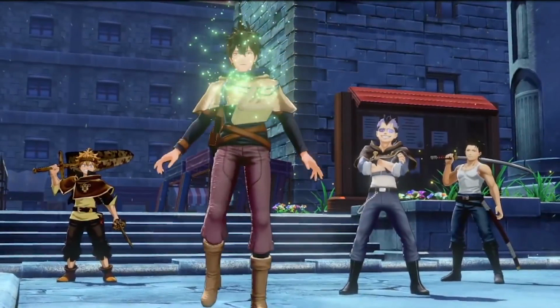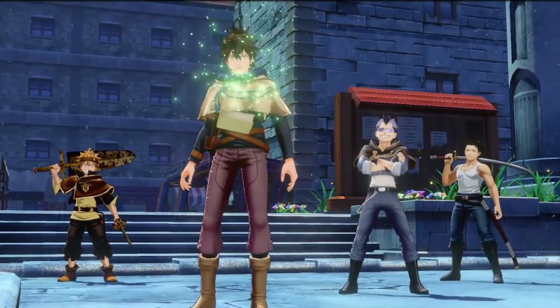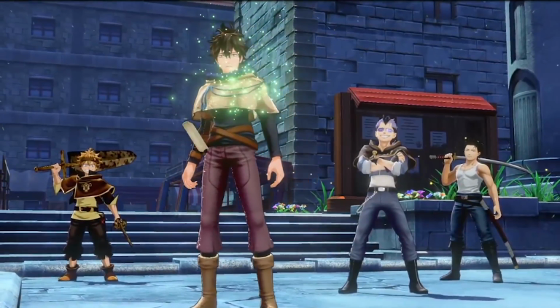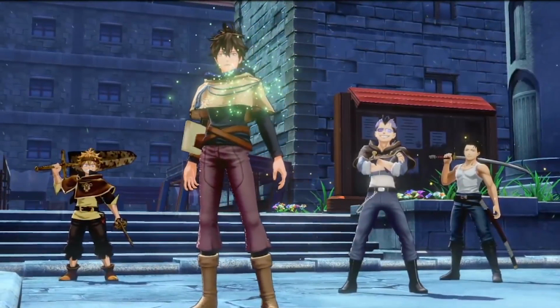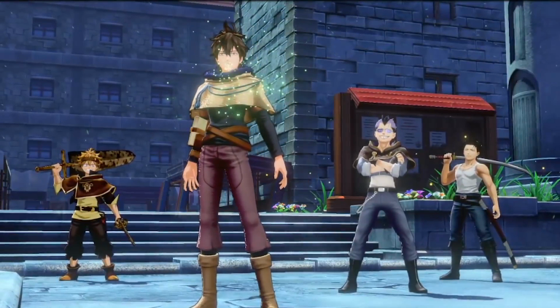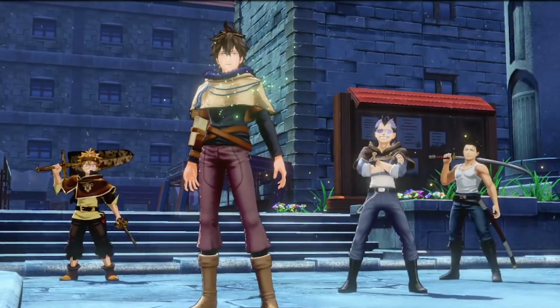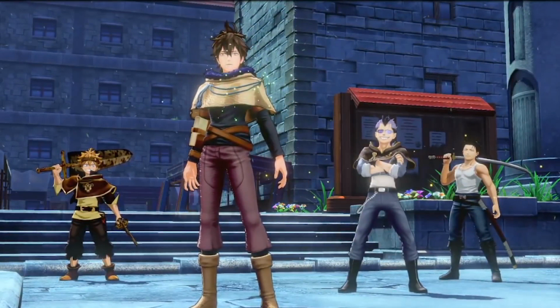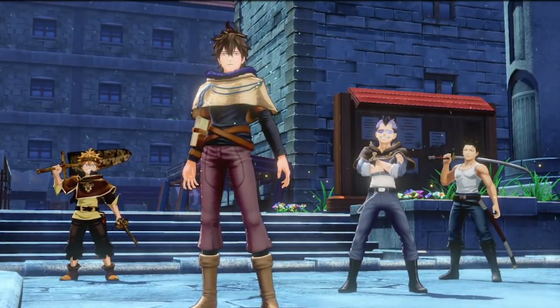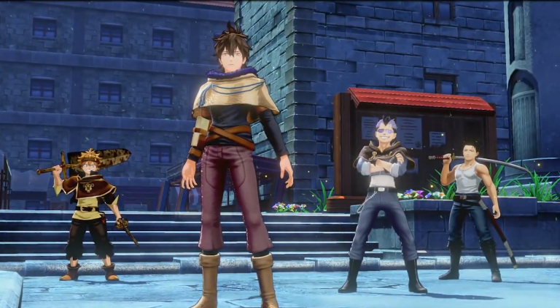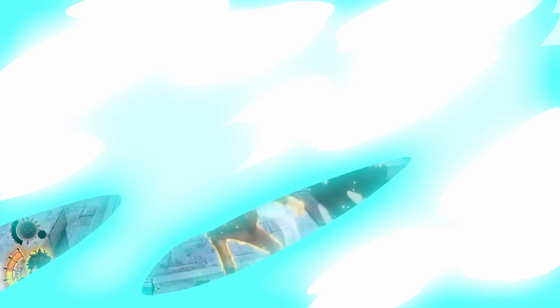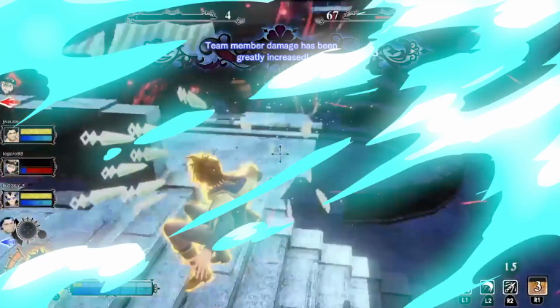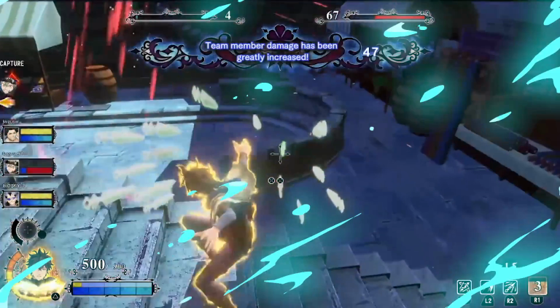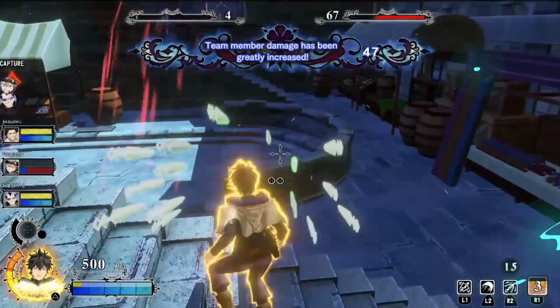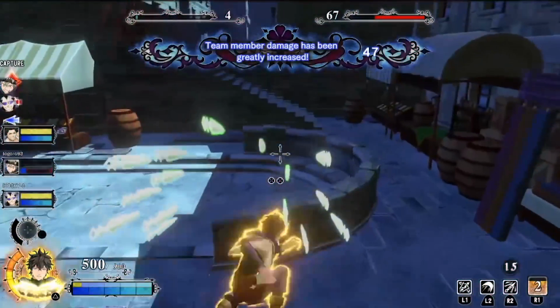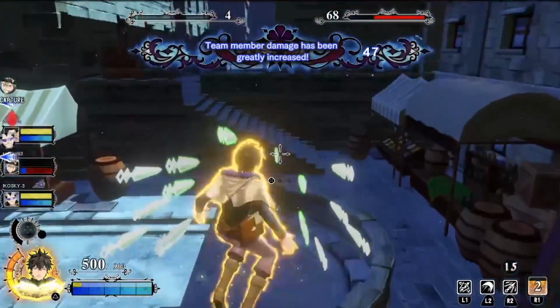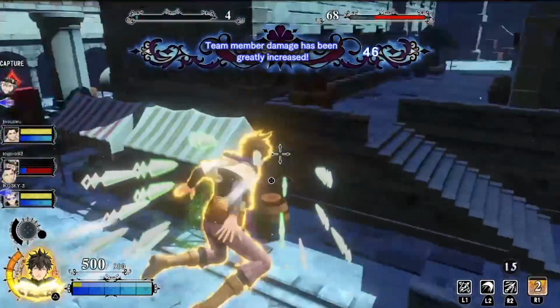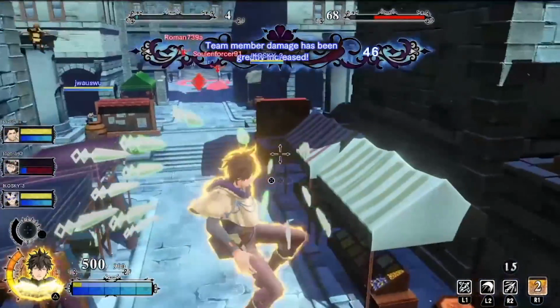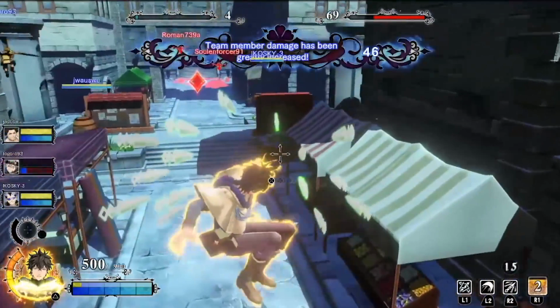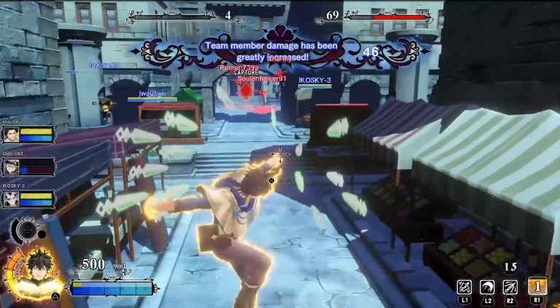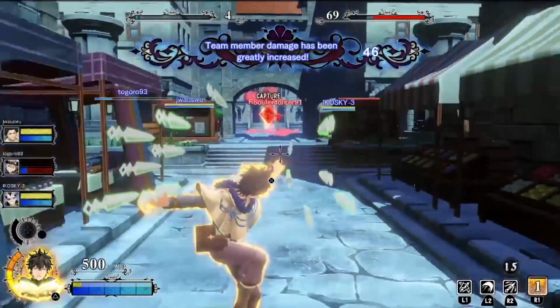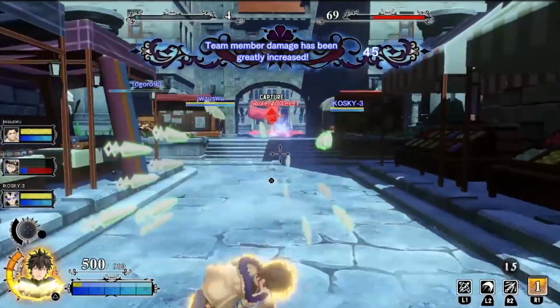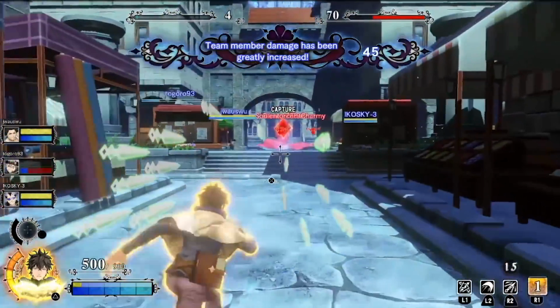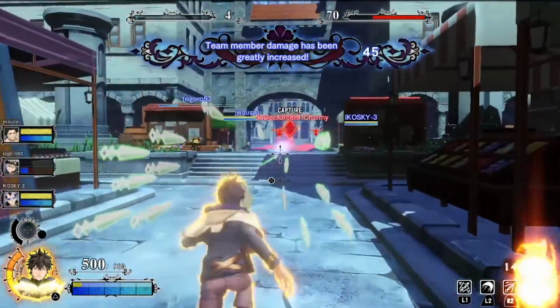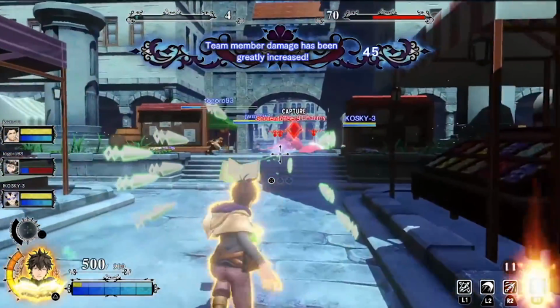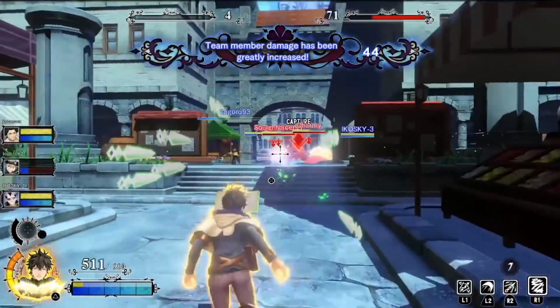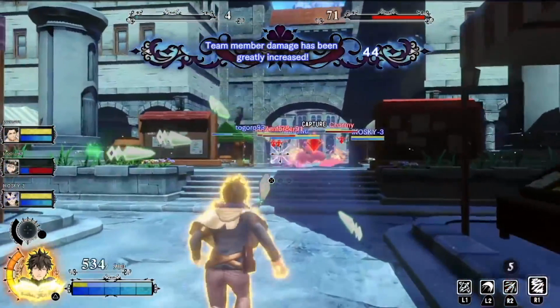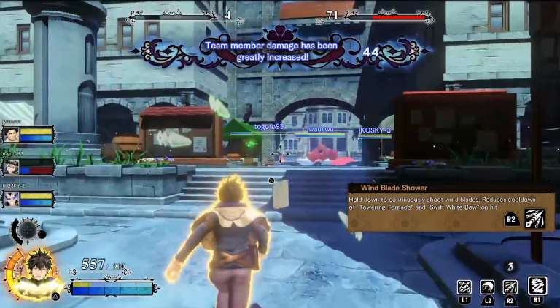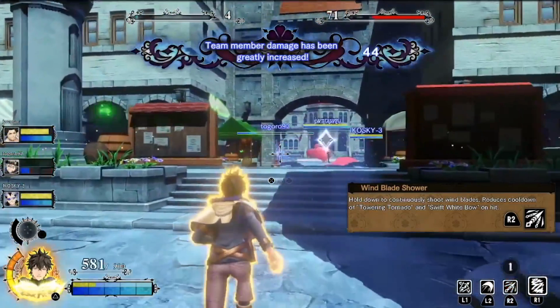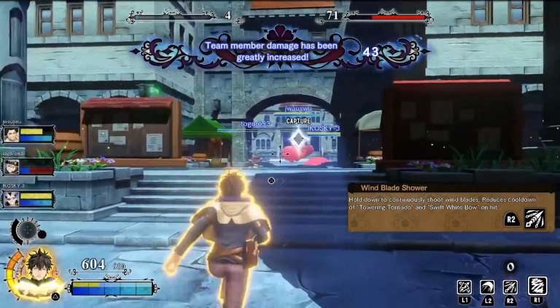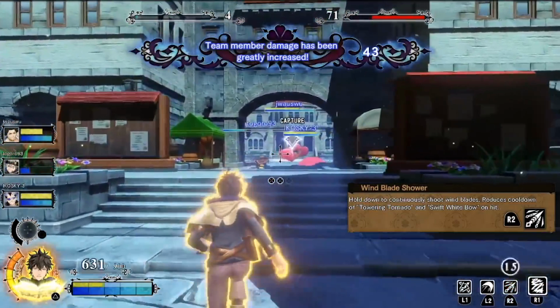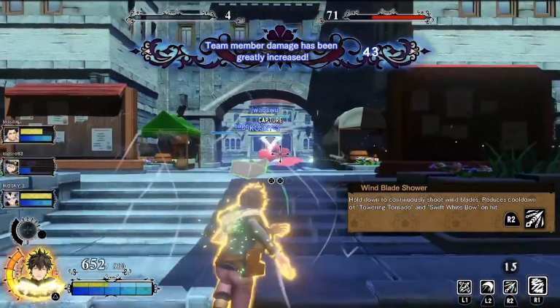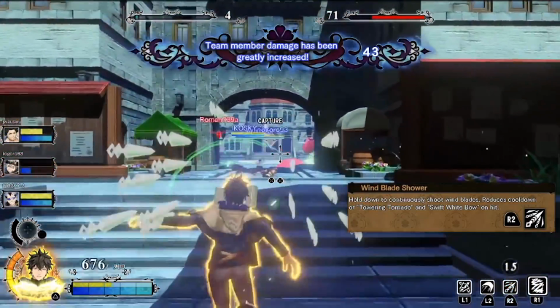Today we're gonna talk about Asta's best friend and rival, Yuno. Let's start by looking at his abilities.